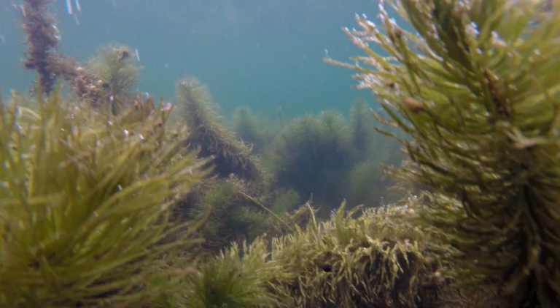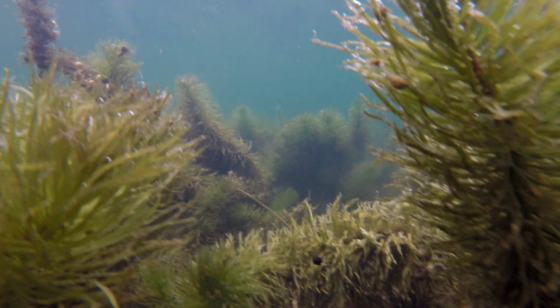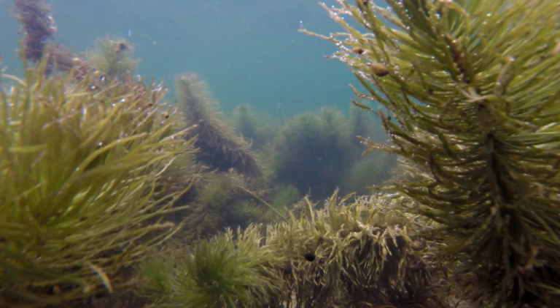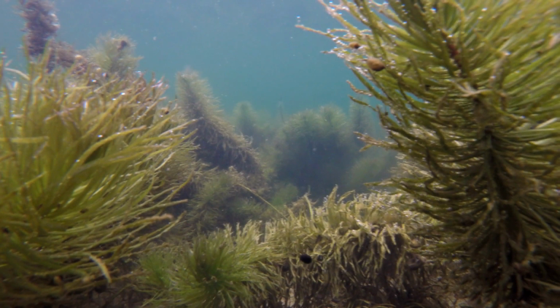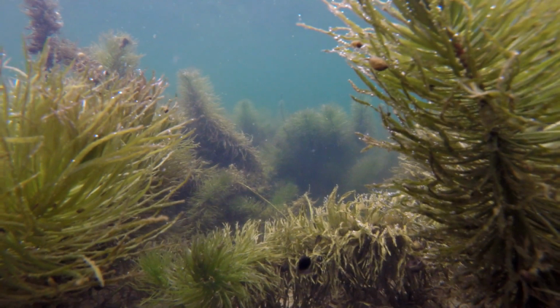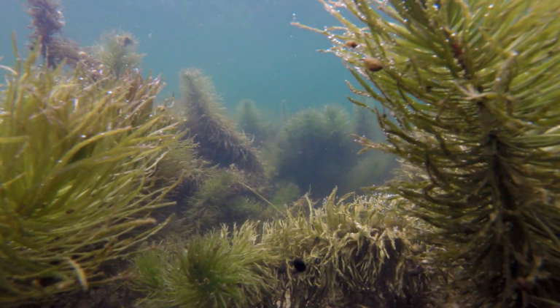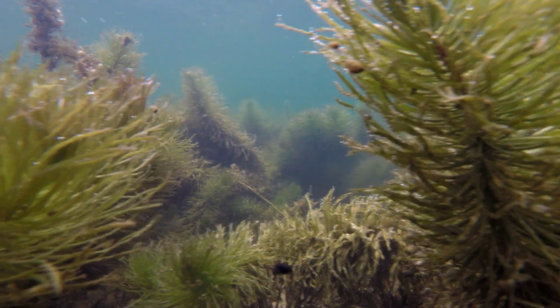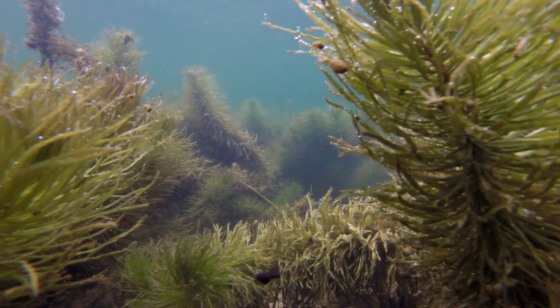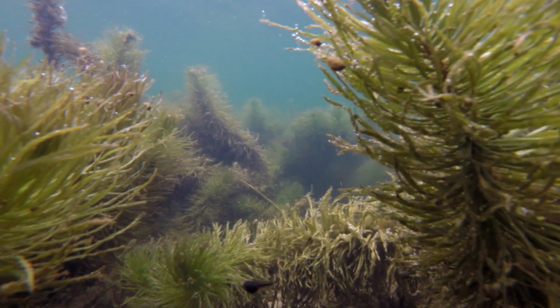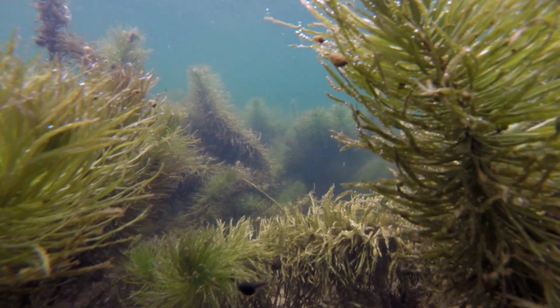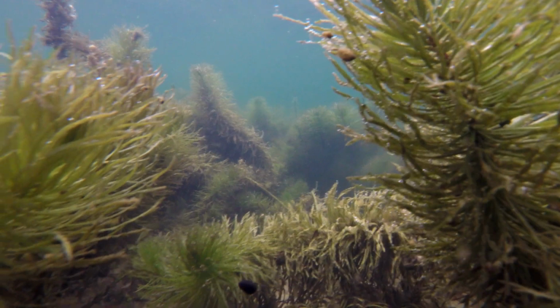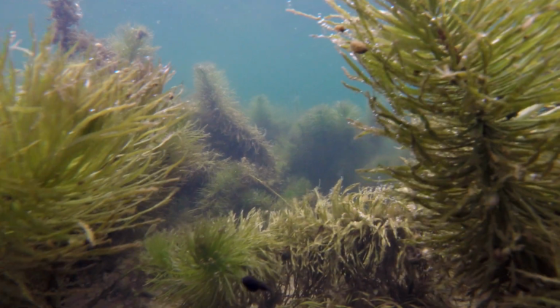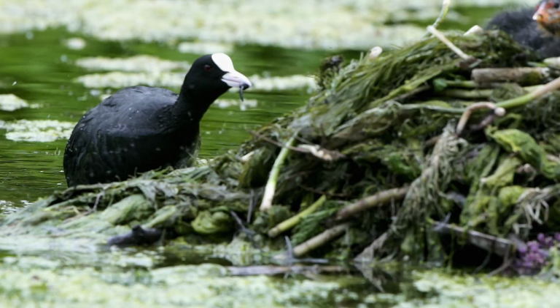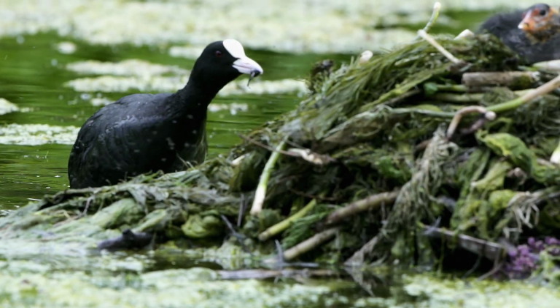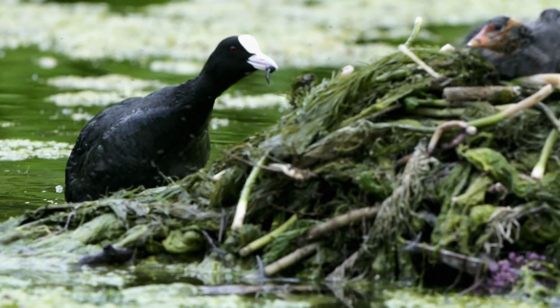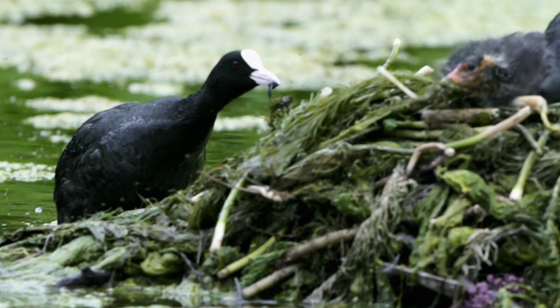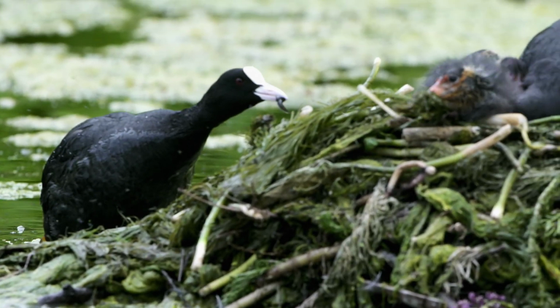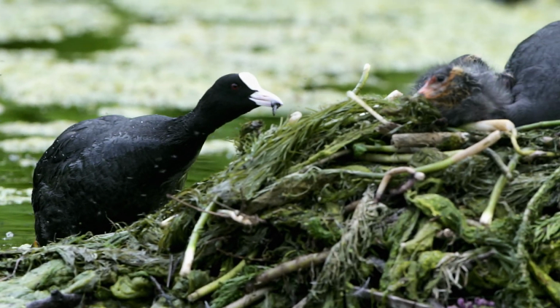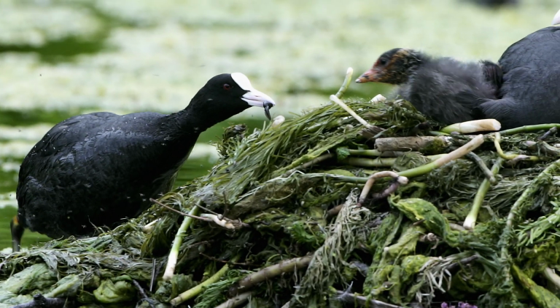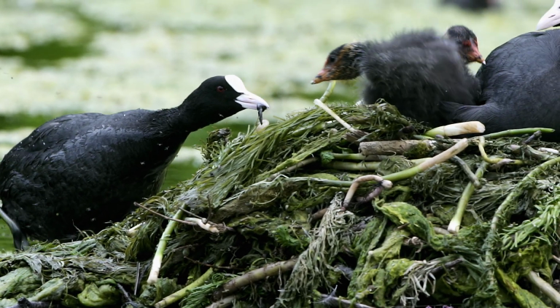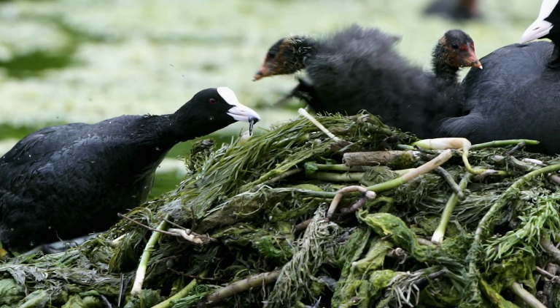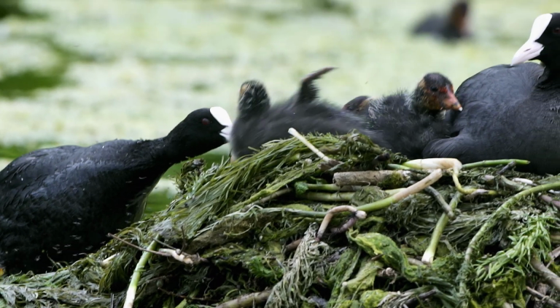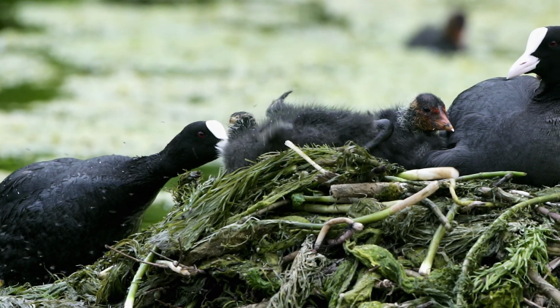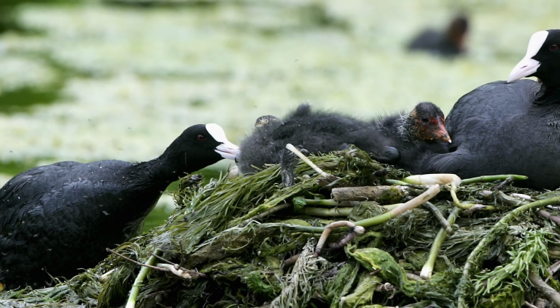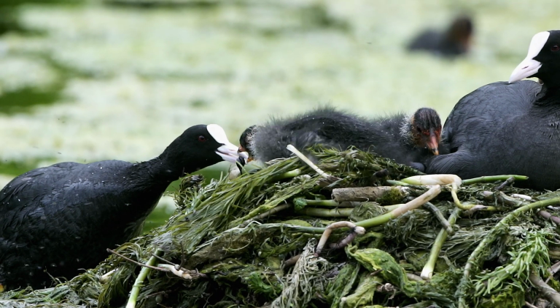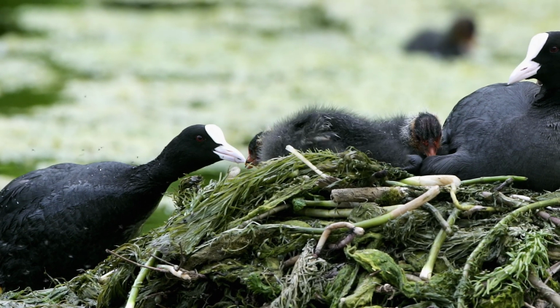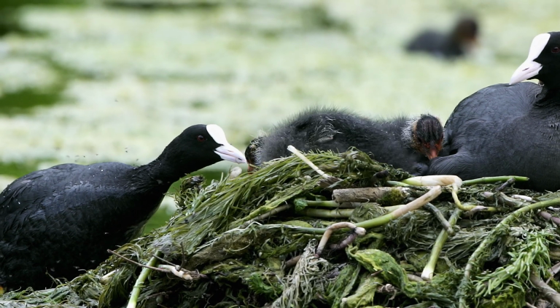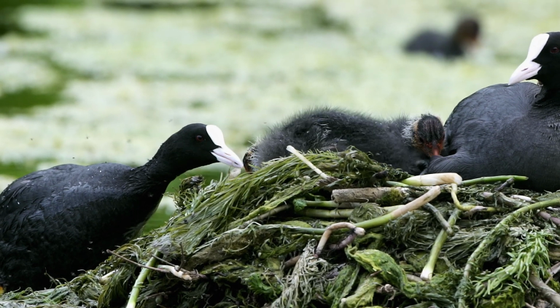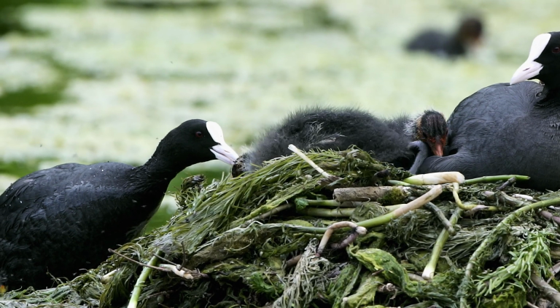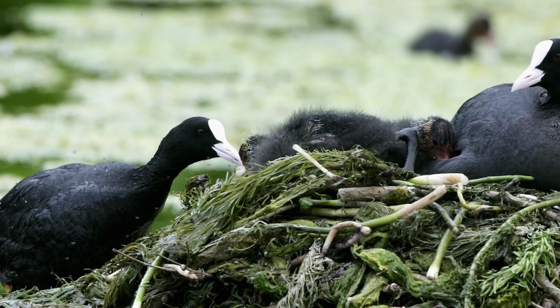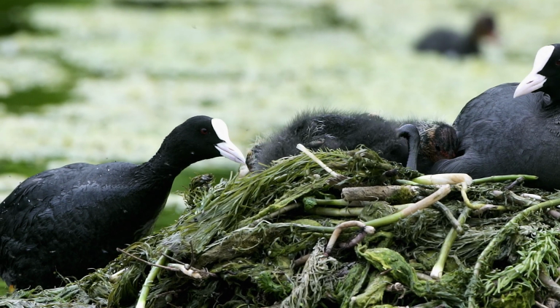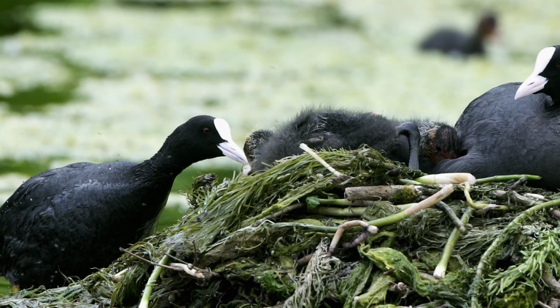Their wiggly motion is very tempting for birds such as these coots, who are always on the lookout to catch them and feed them to their young chicks.